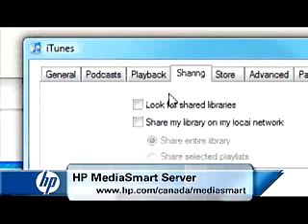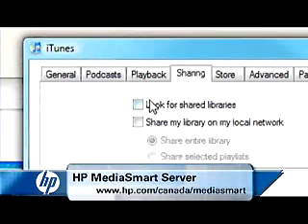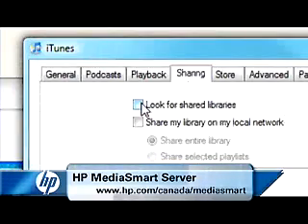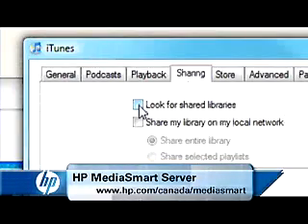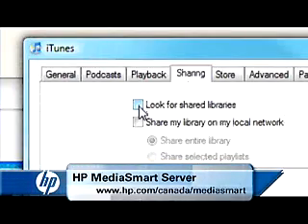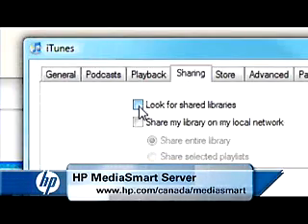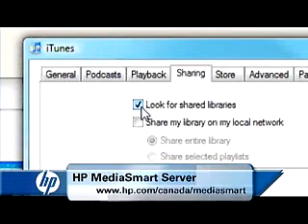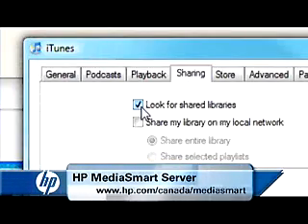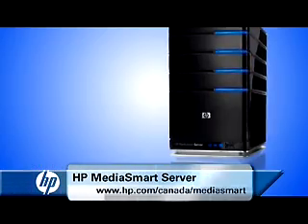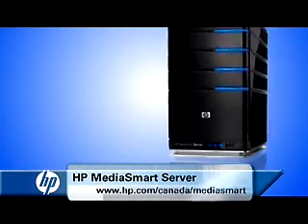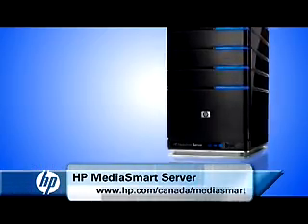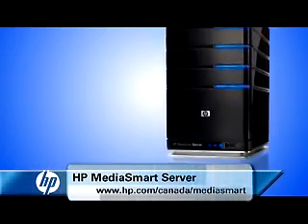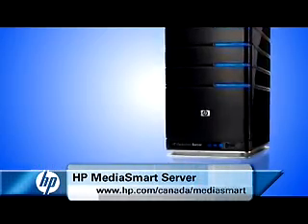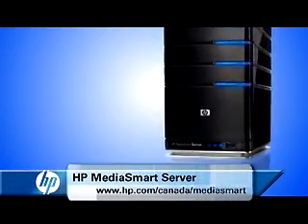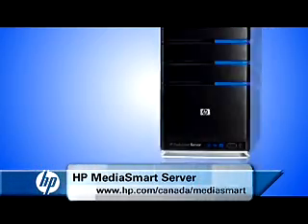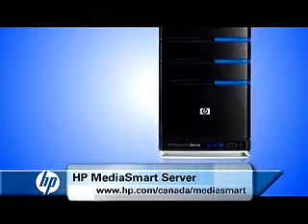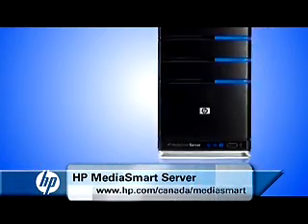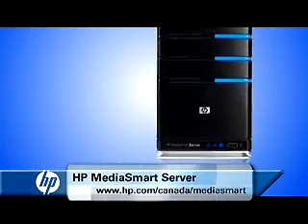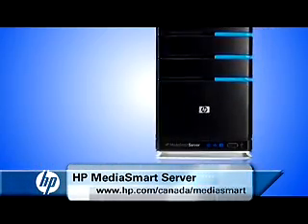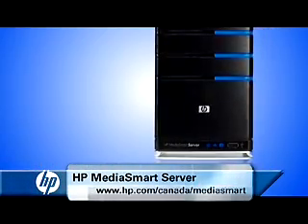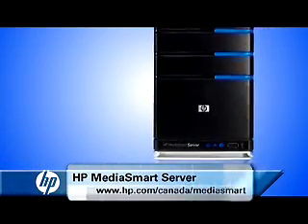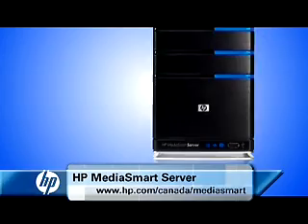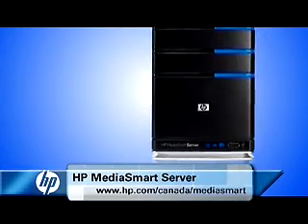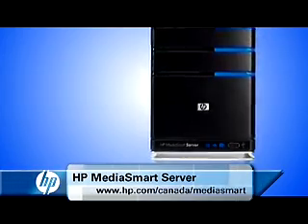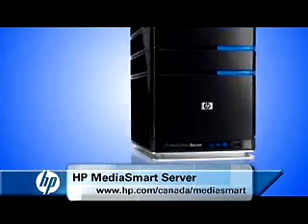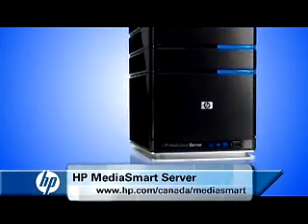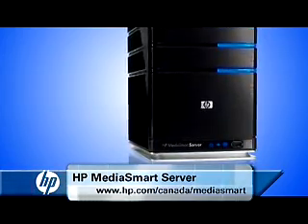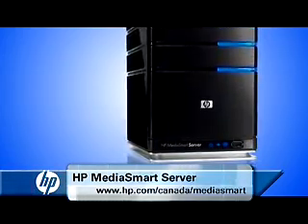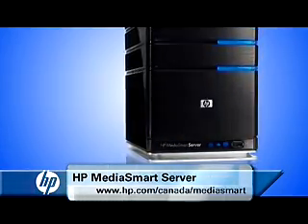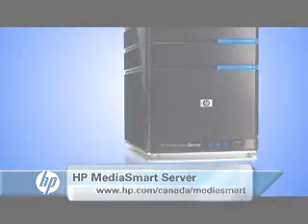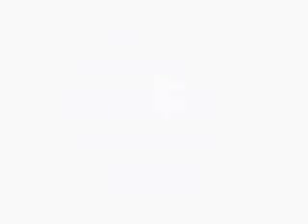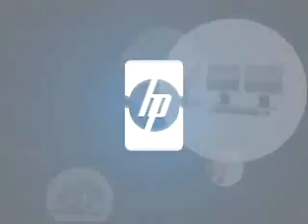Now all you need to do is enjoy your tunes, all safely stored and conveniently organized on your HP MediaSmart server.